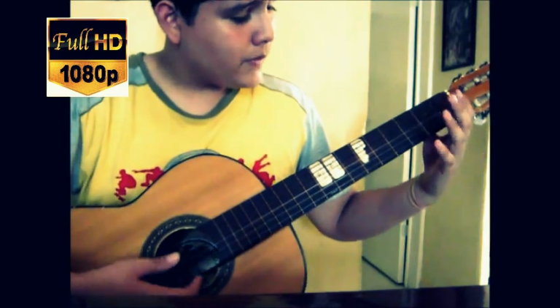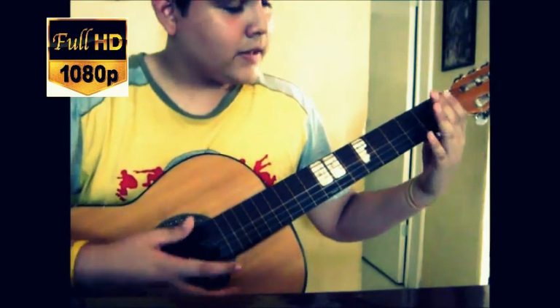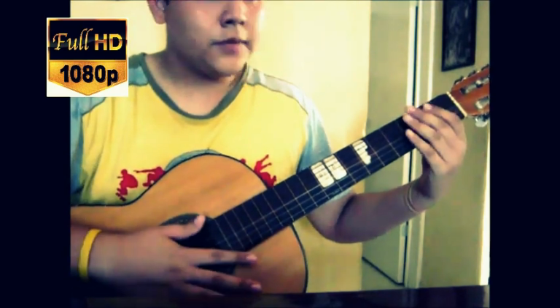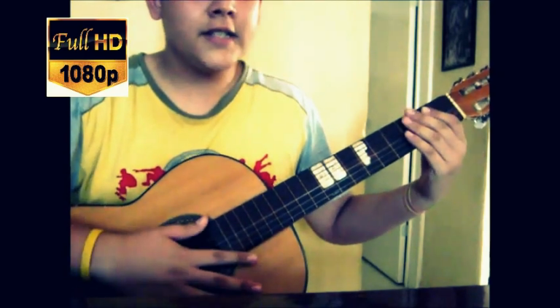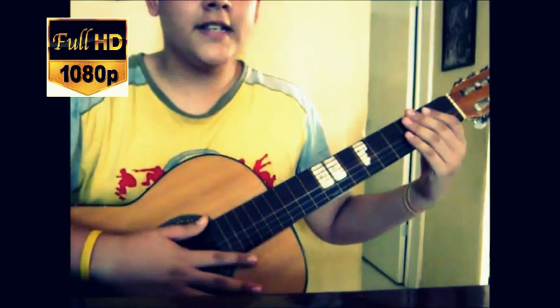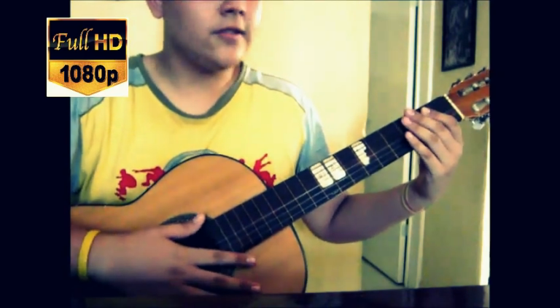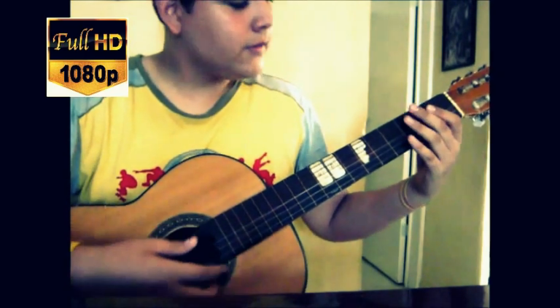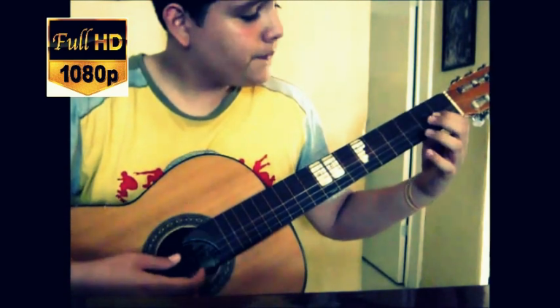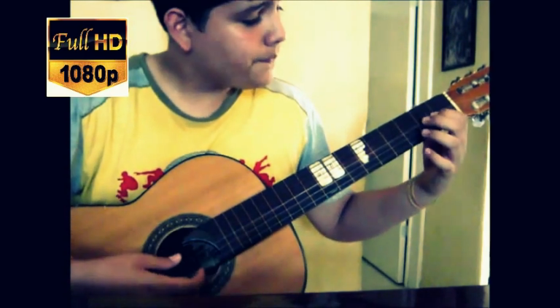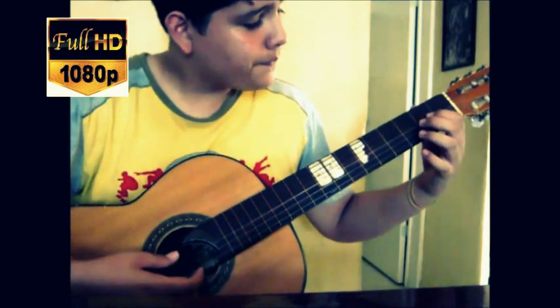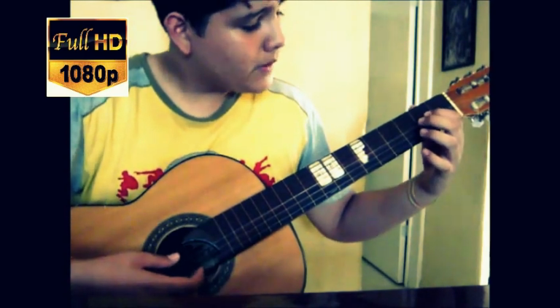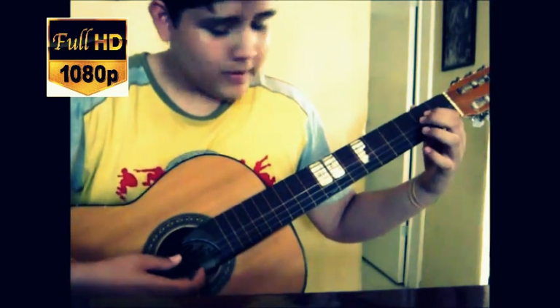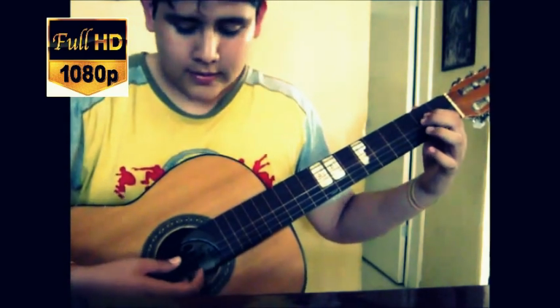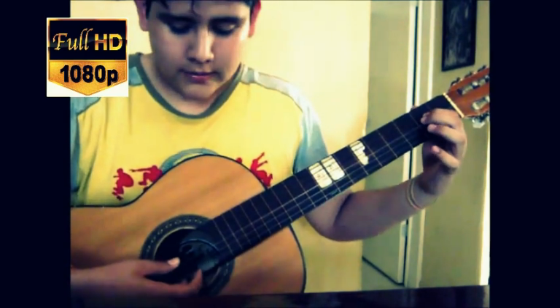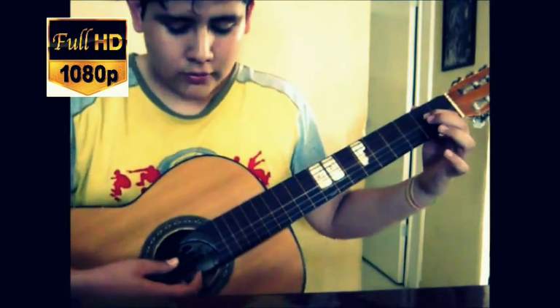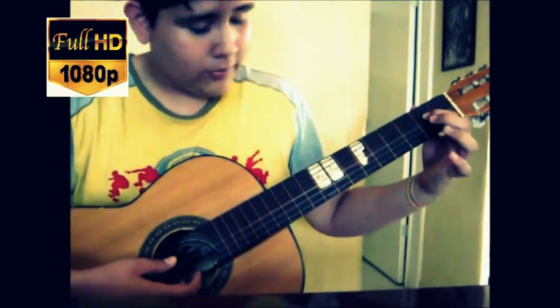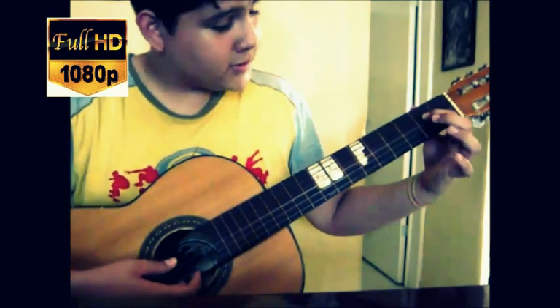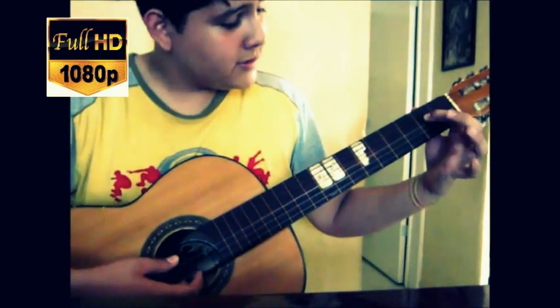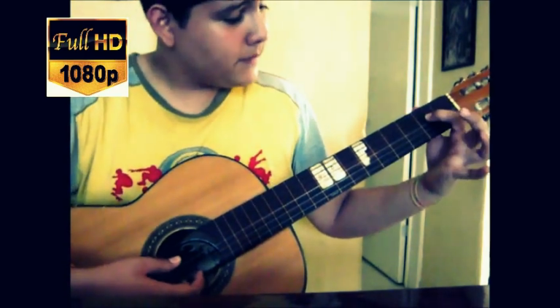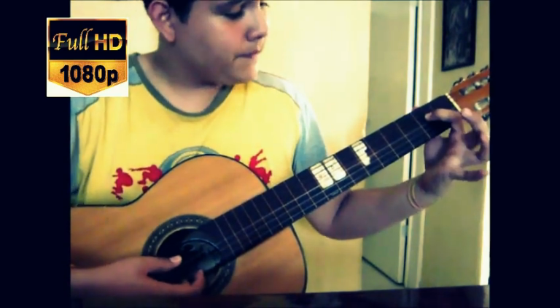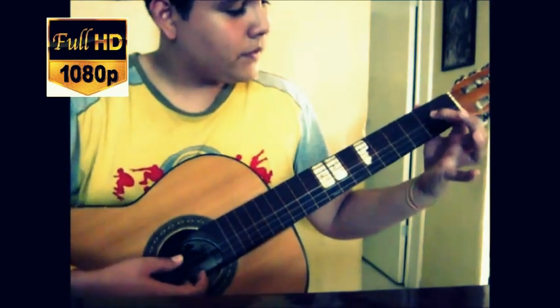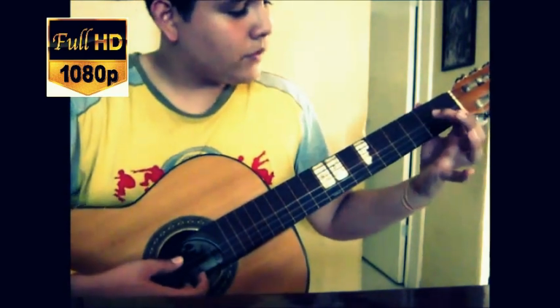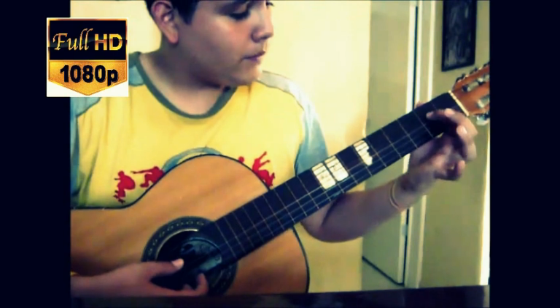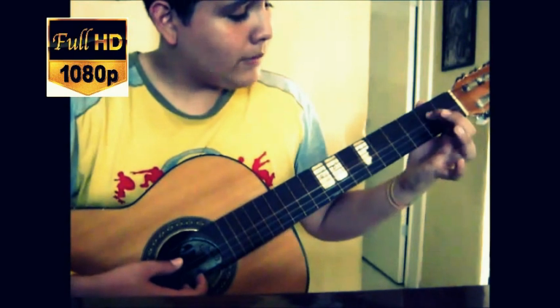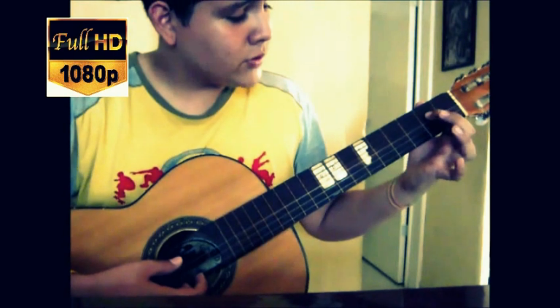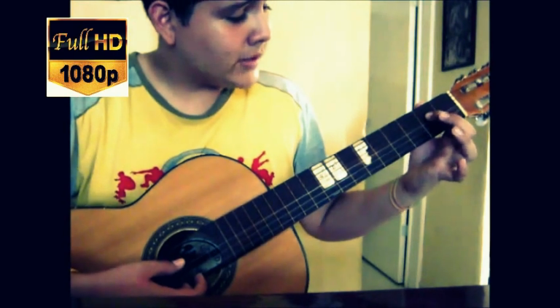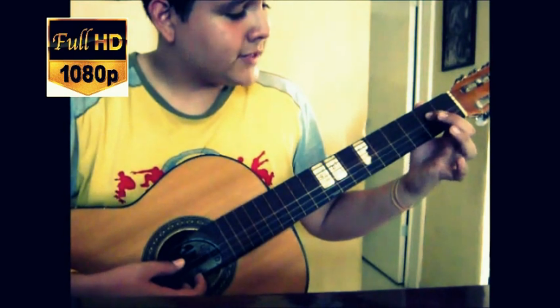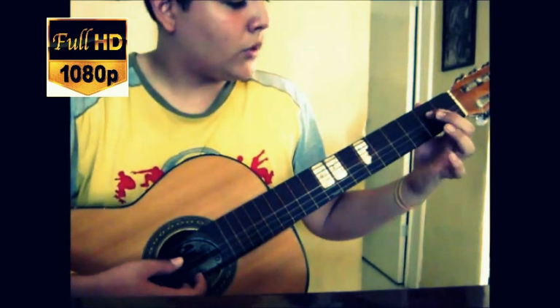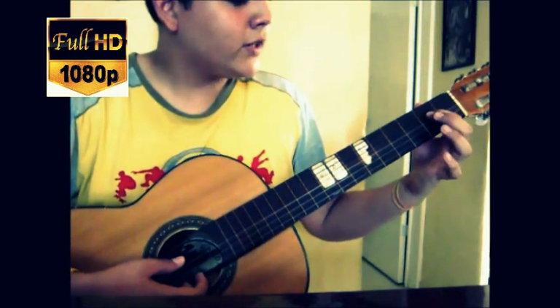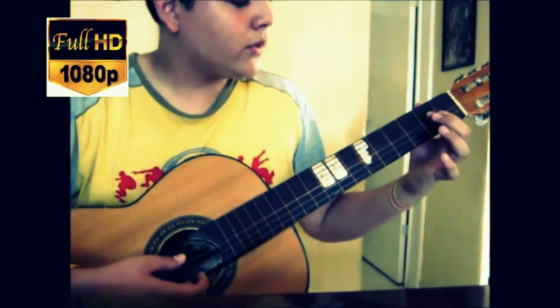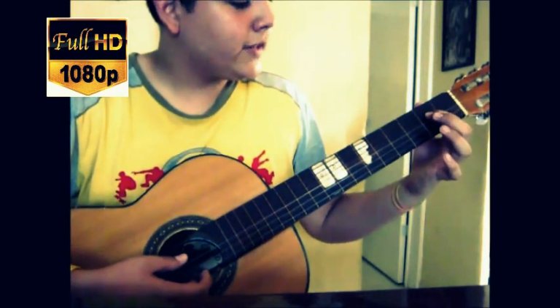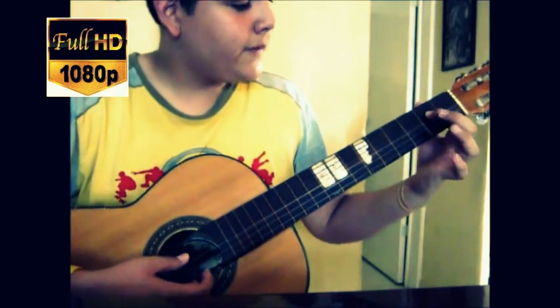After this, we play like this. Then we go back to the fourth string again.